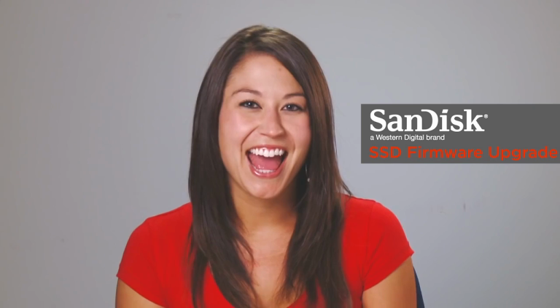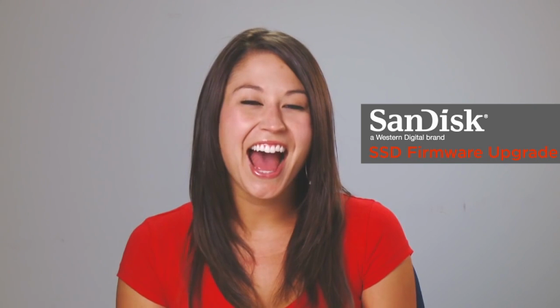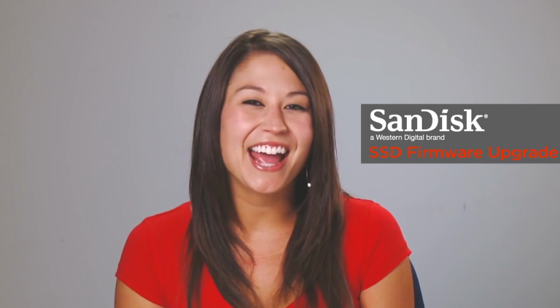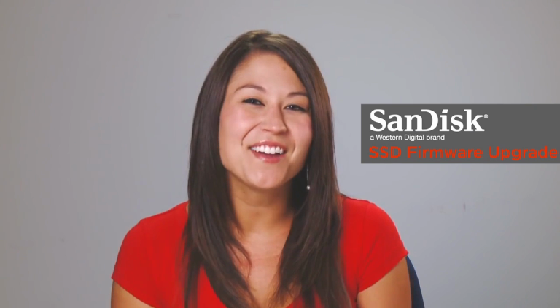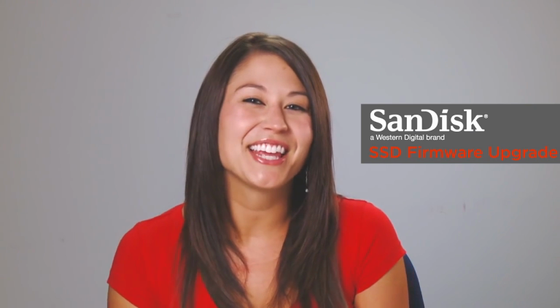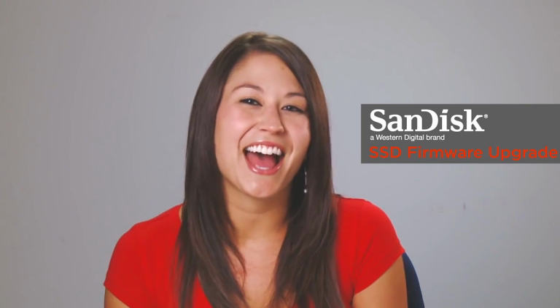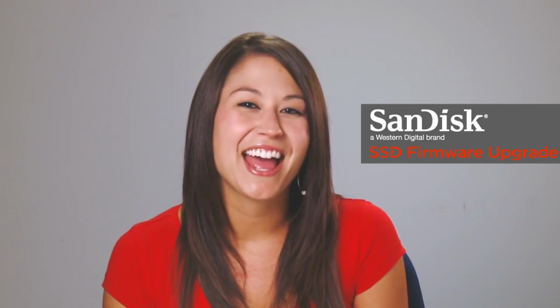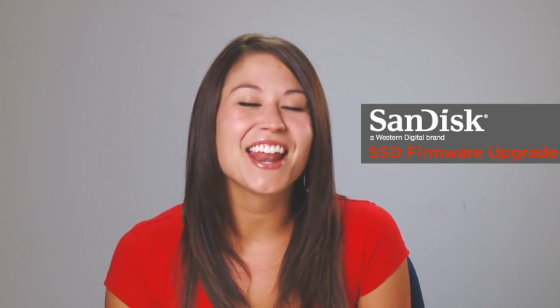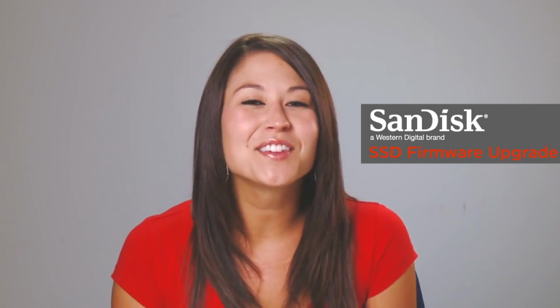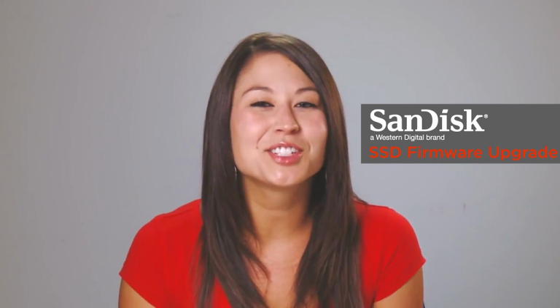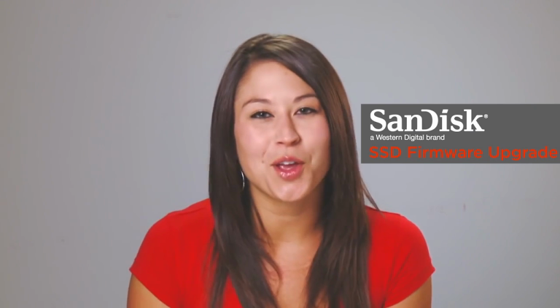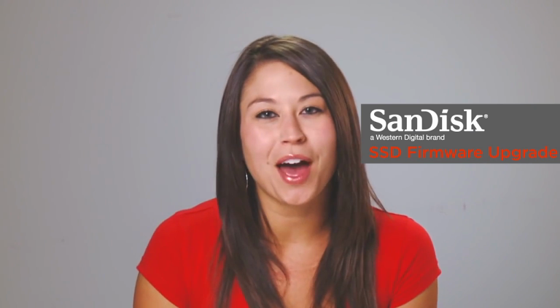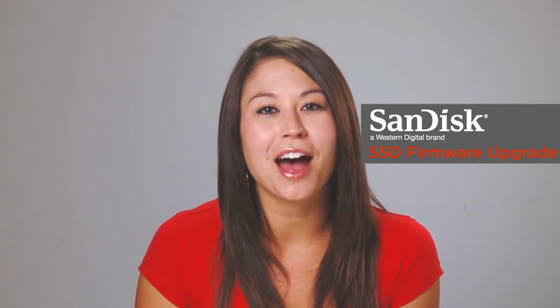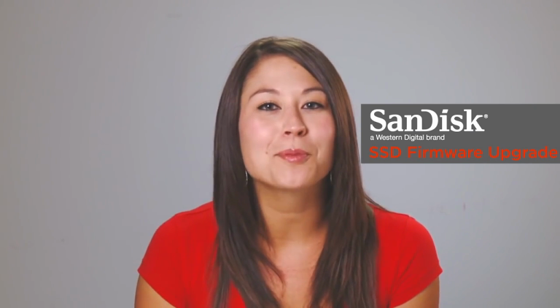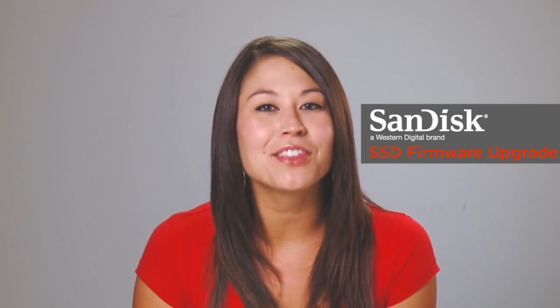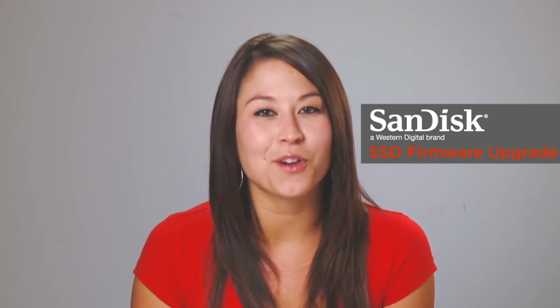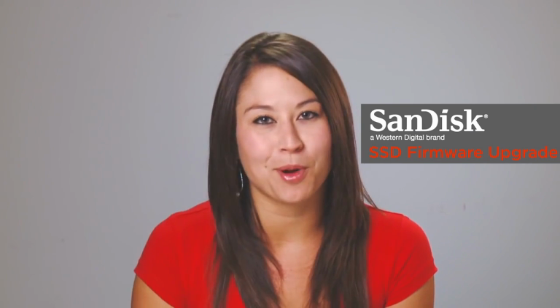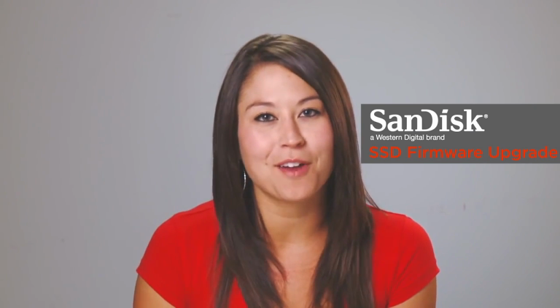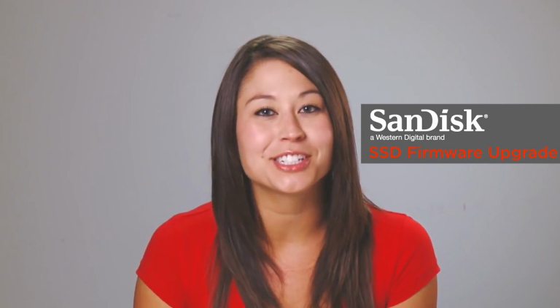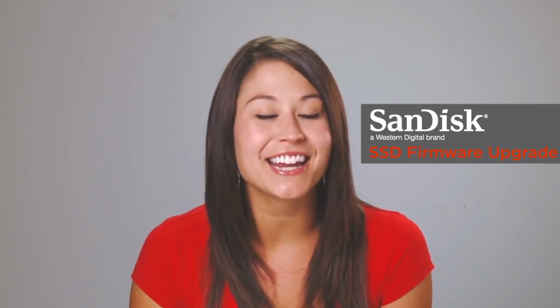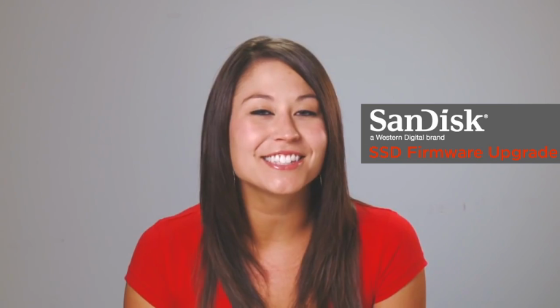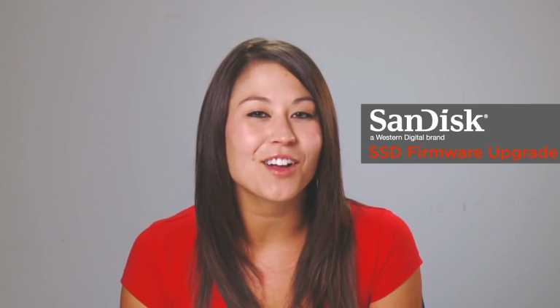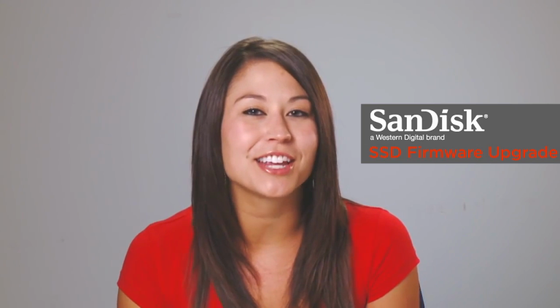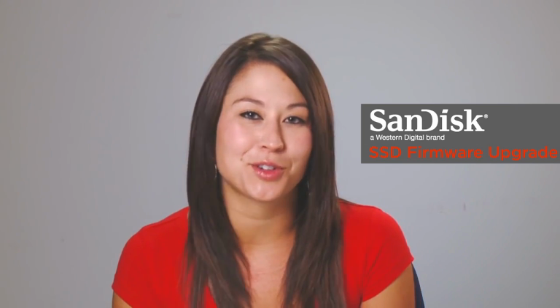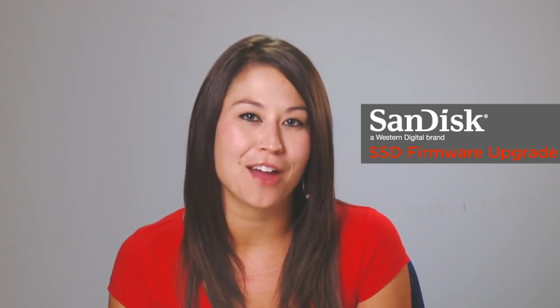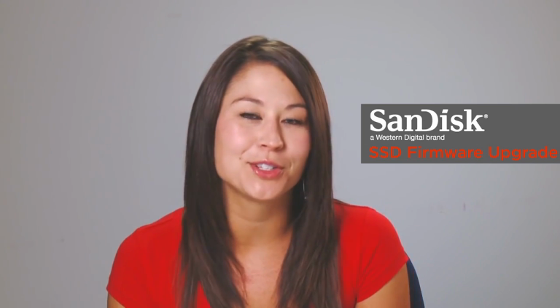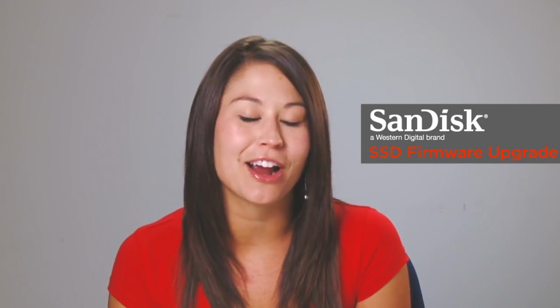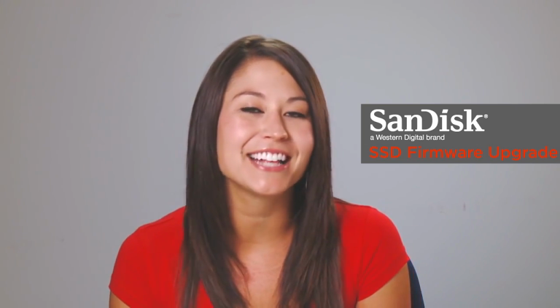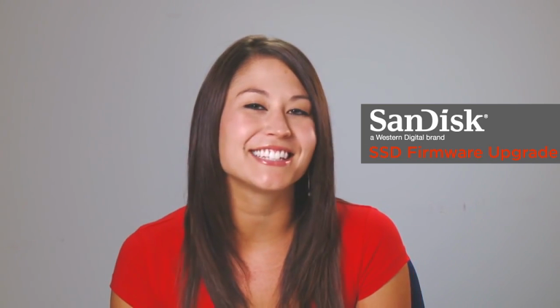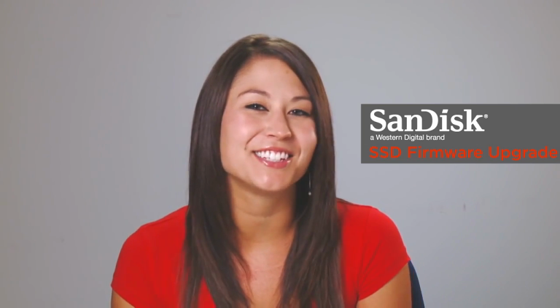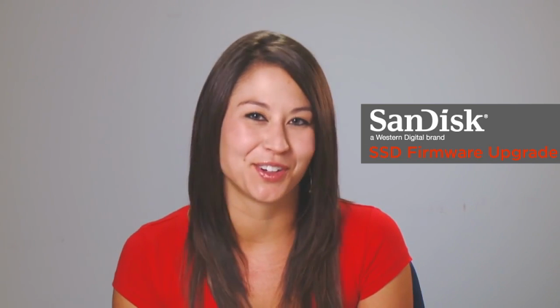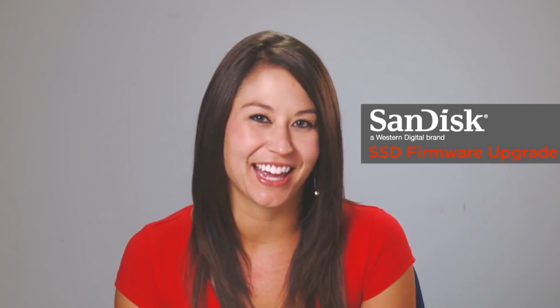Hi, I'm Leah, and I'm going to show you how to upgrade the firmware of your SanDisk Solid State Drive using our SSD Toolkit.